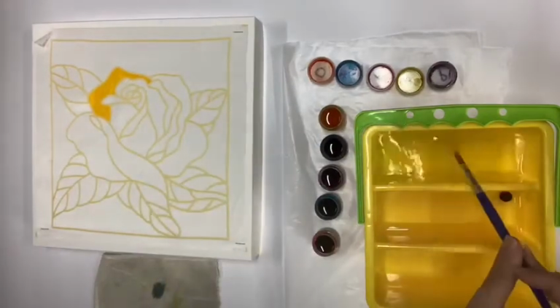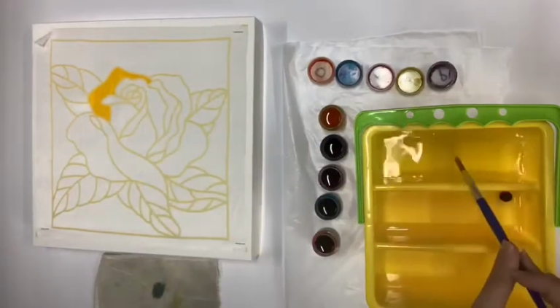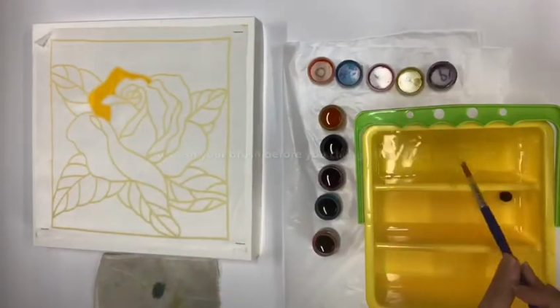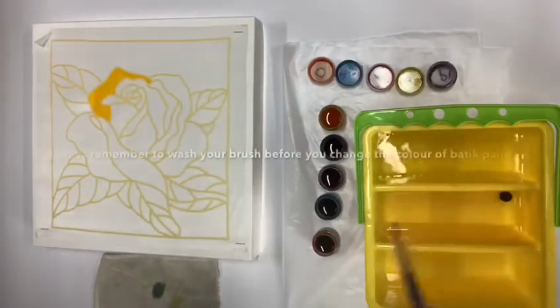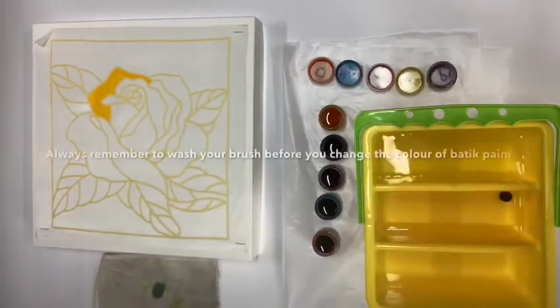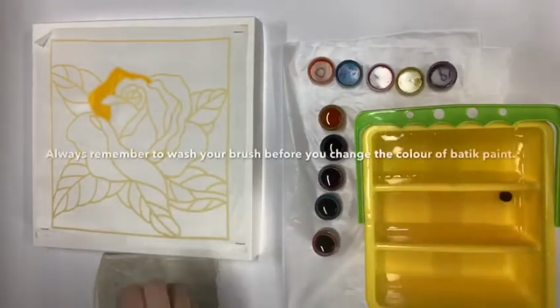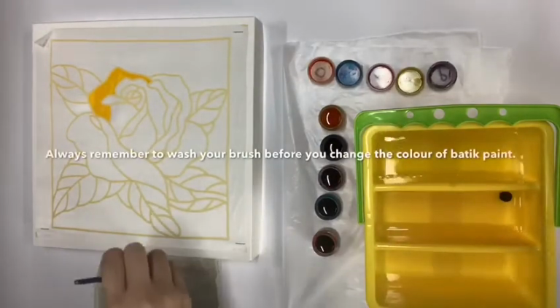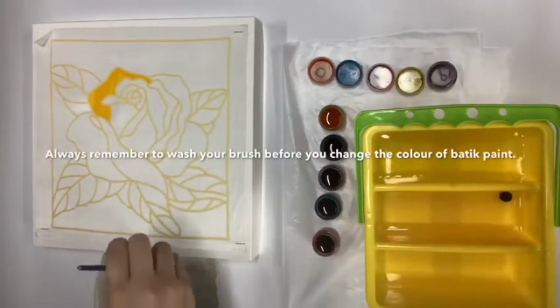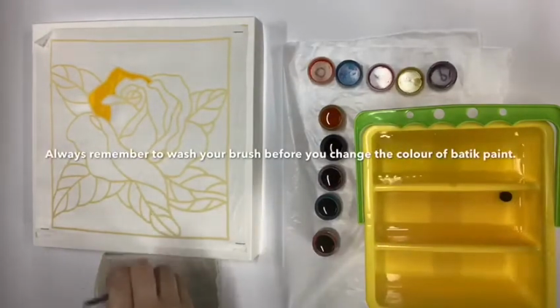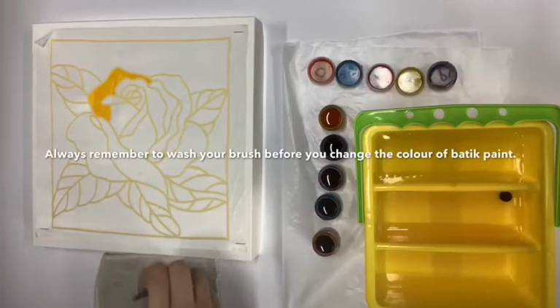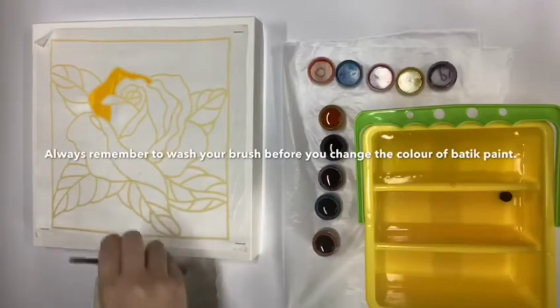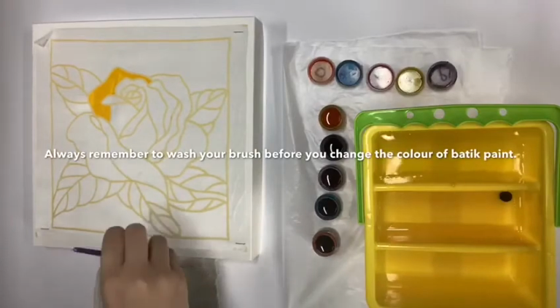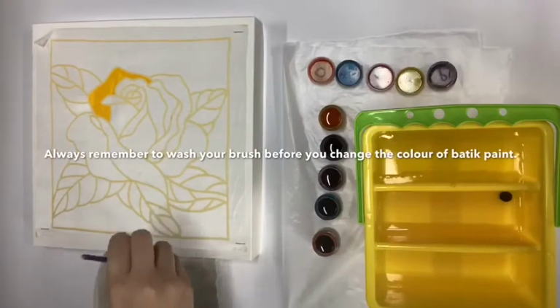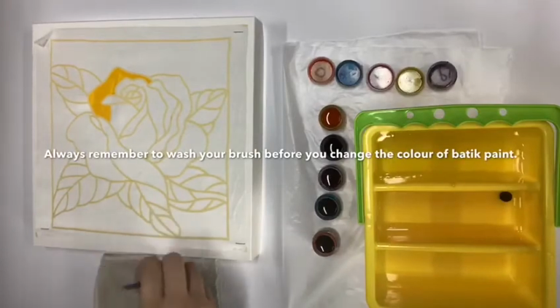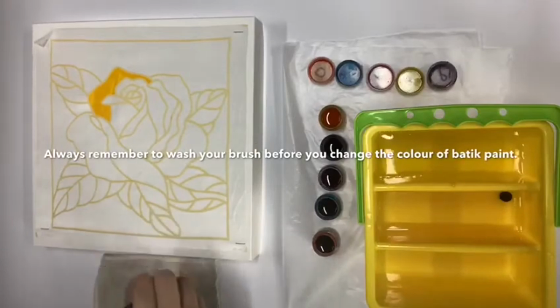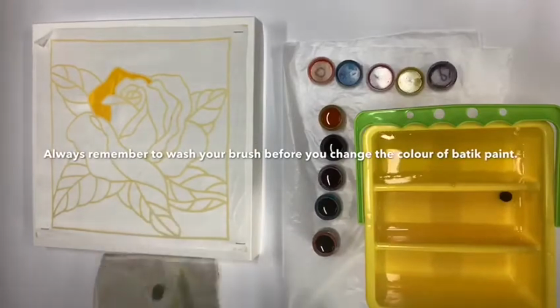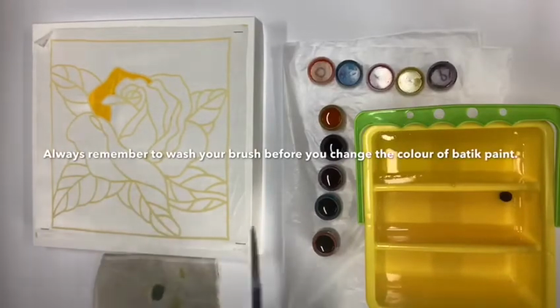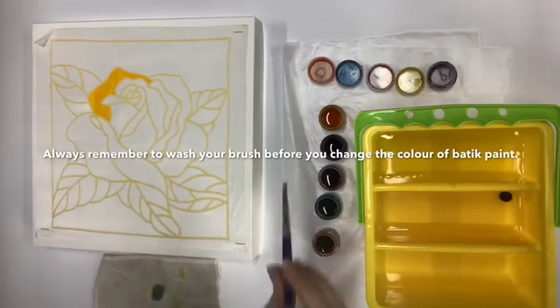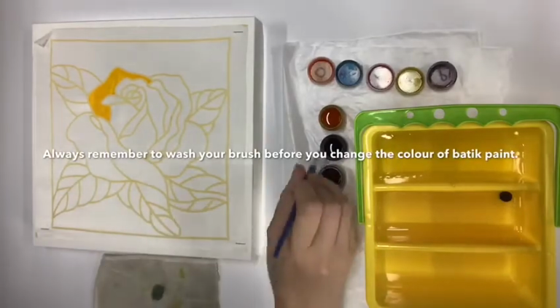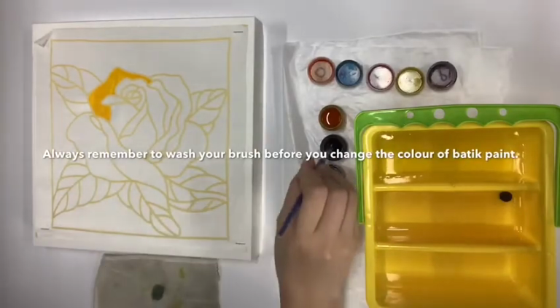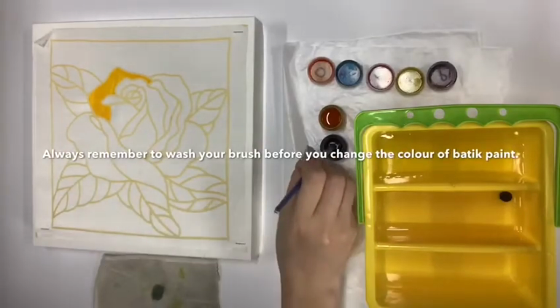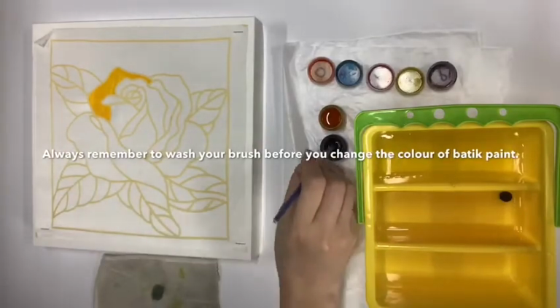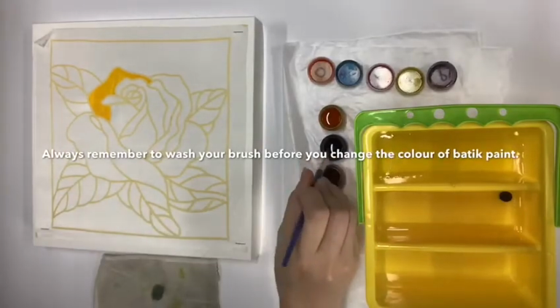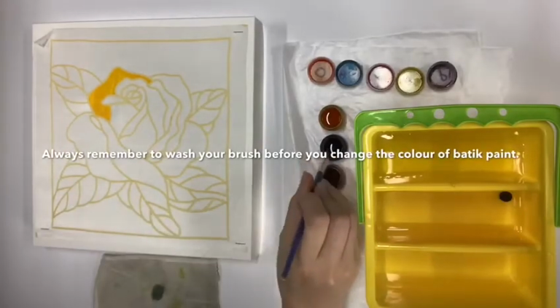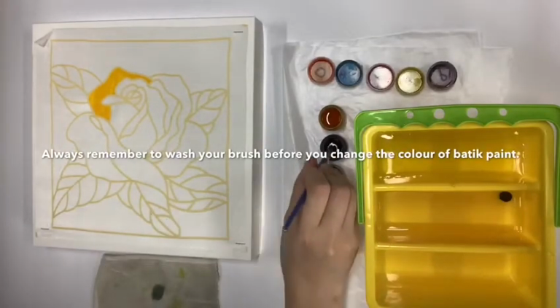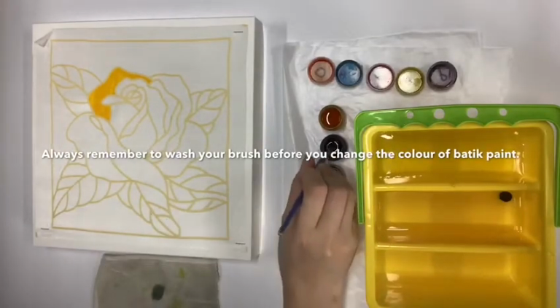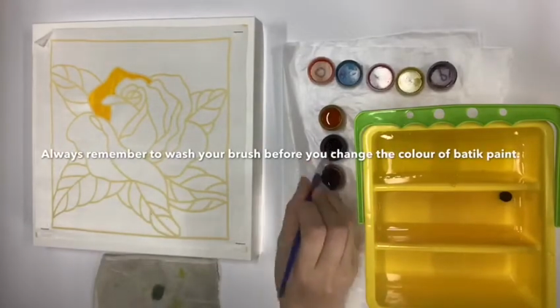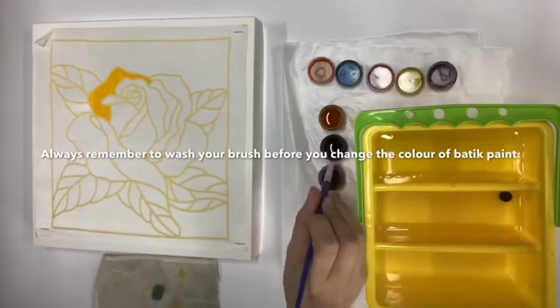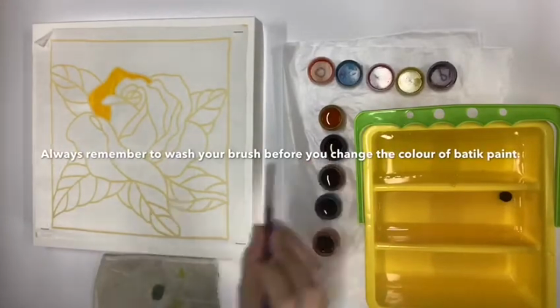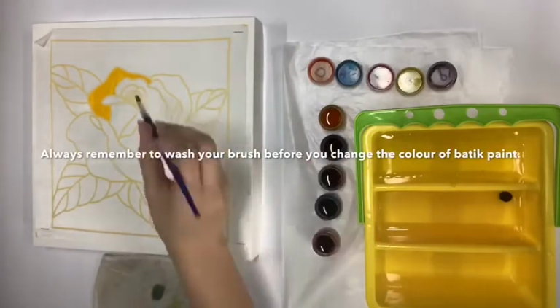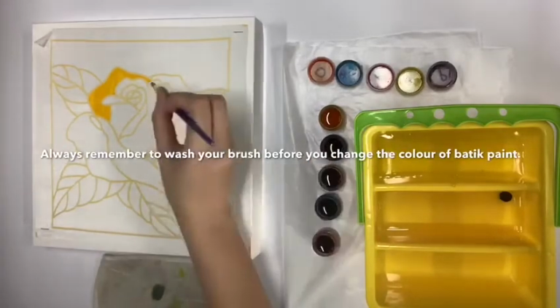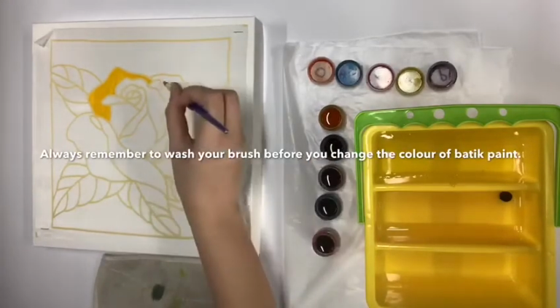Always remember to wash the paintbrush and dry it before you take the next colour.